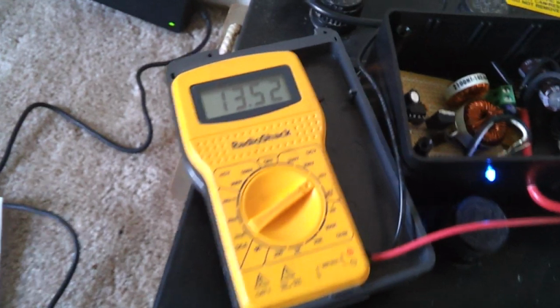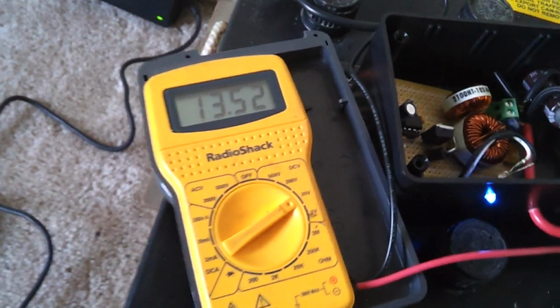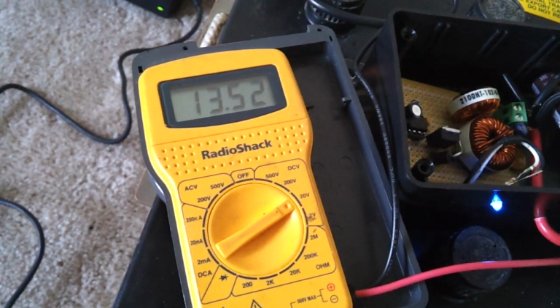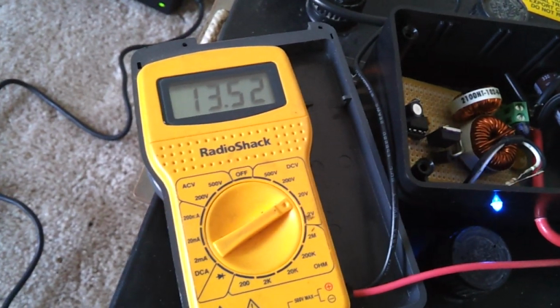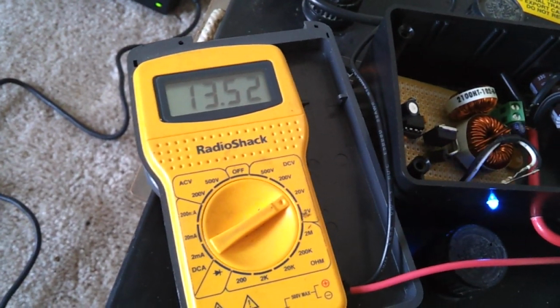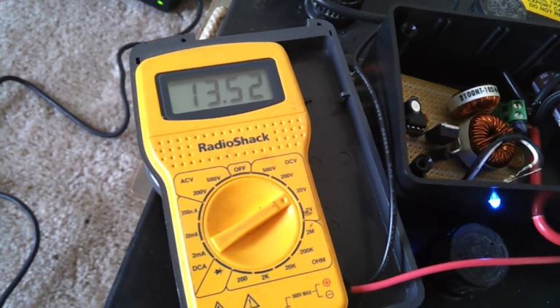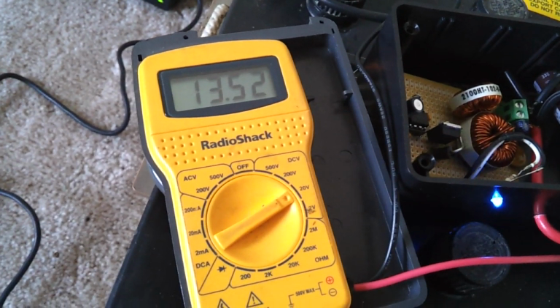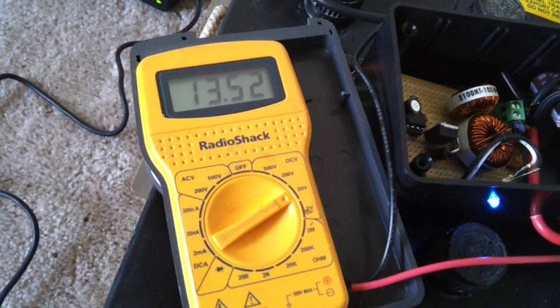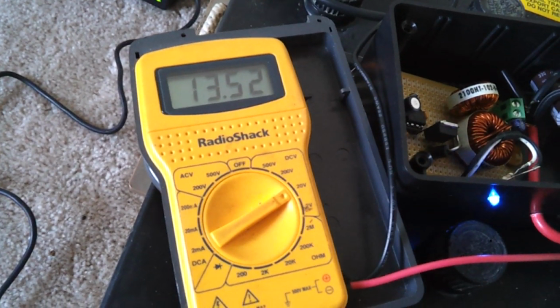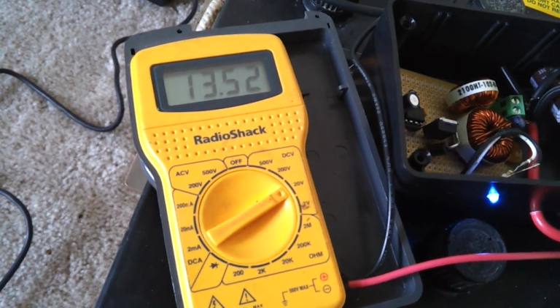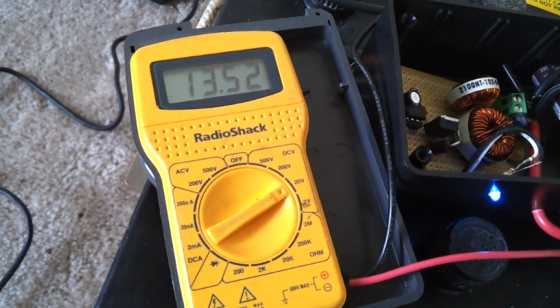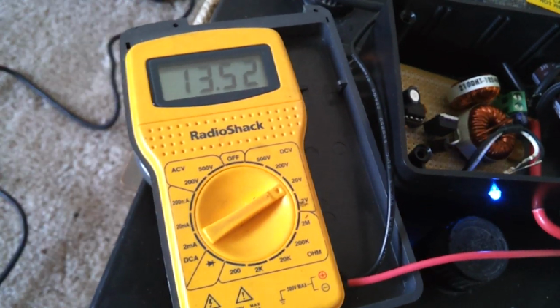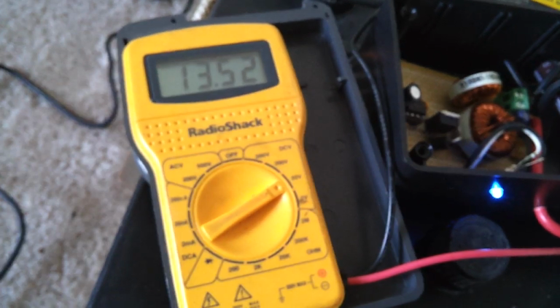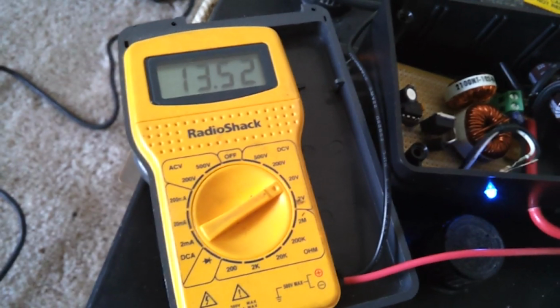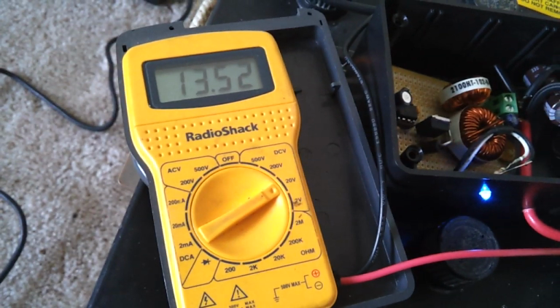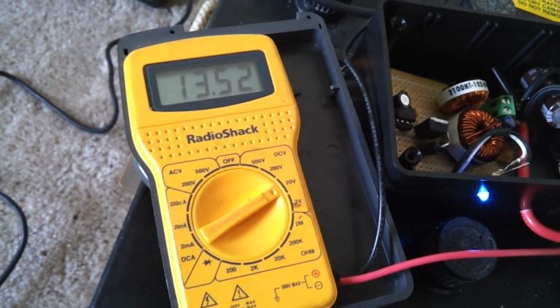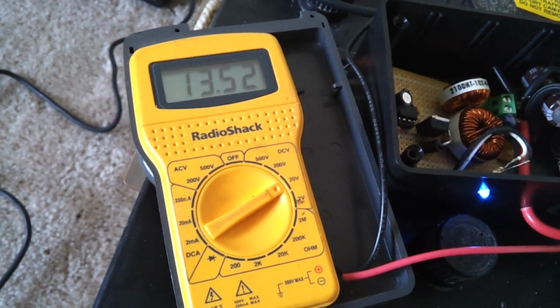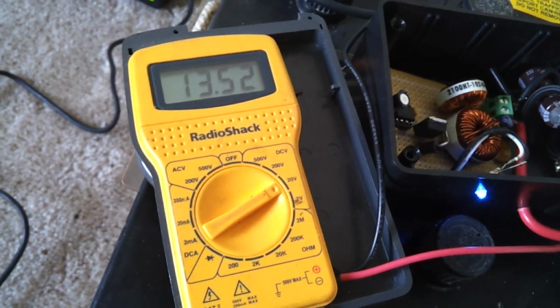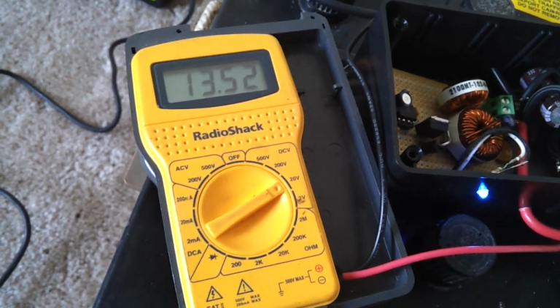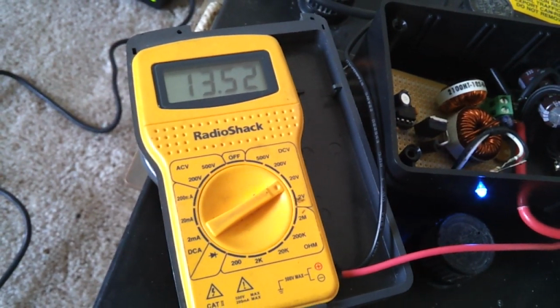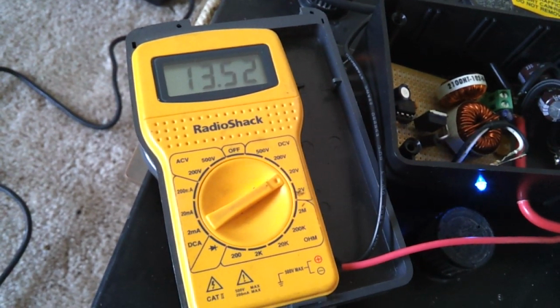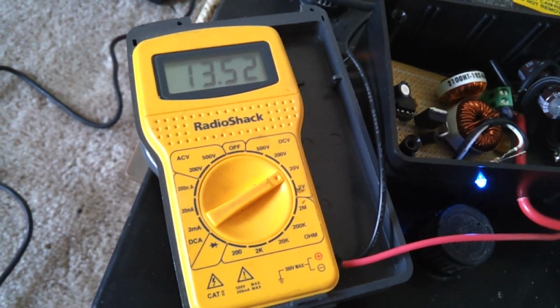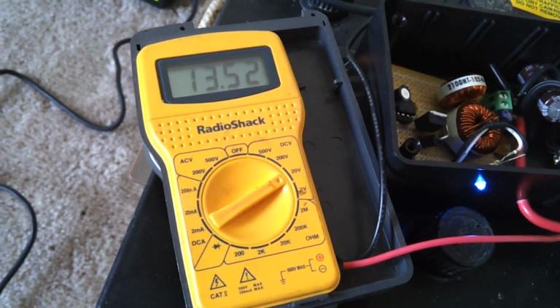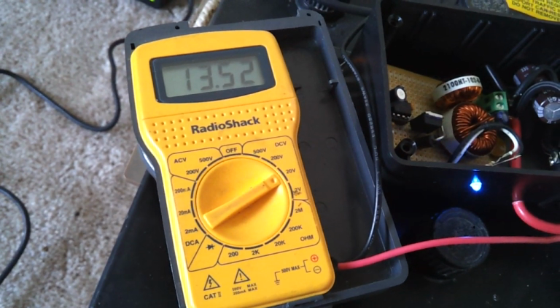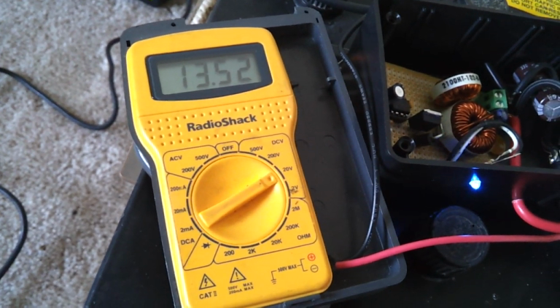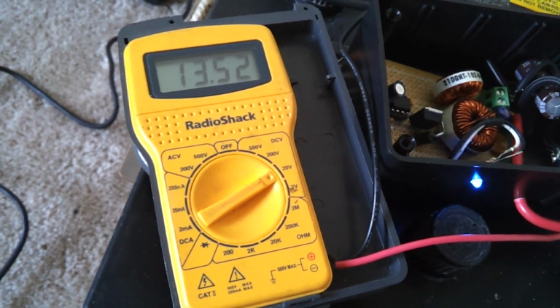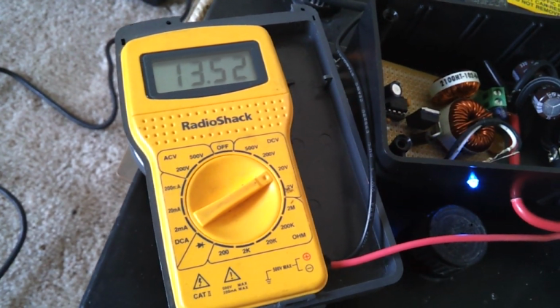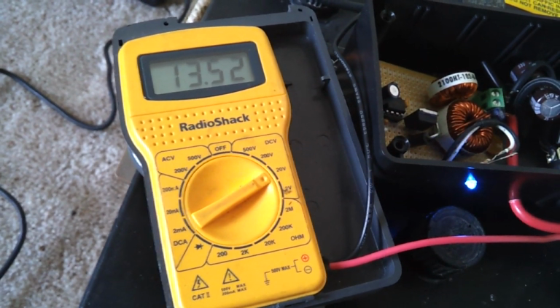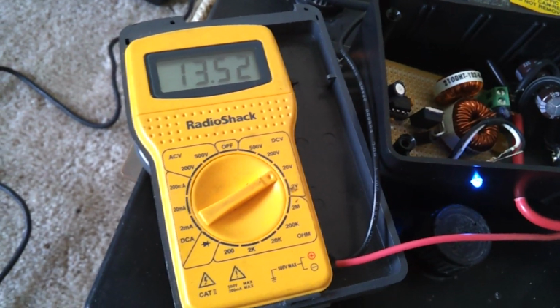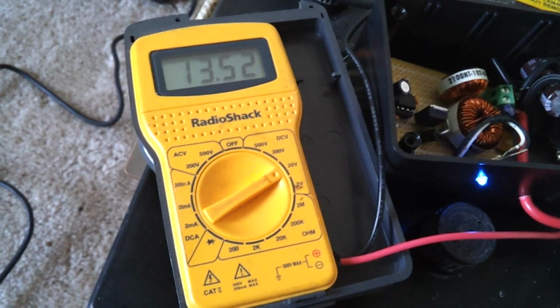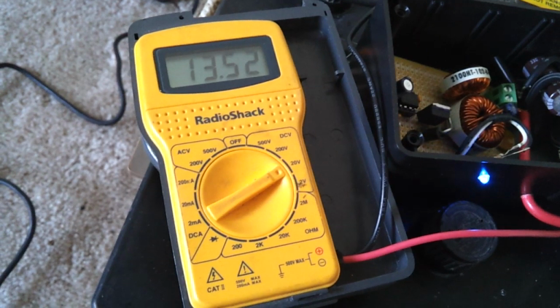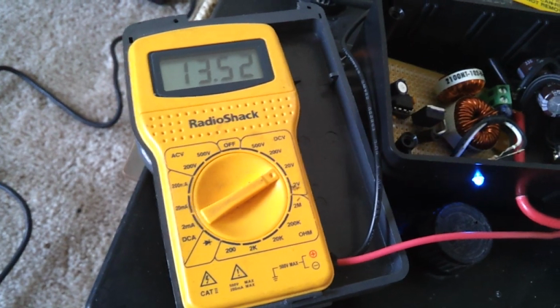As you can see right now, this battery — I have them all set for 13.5 volts.